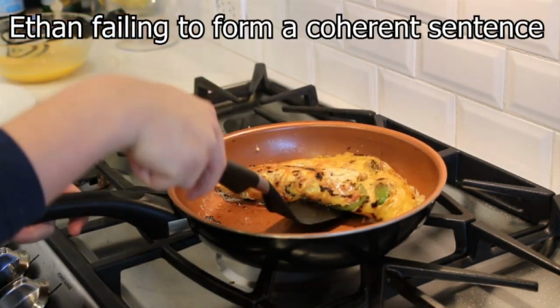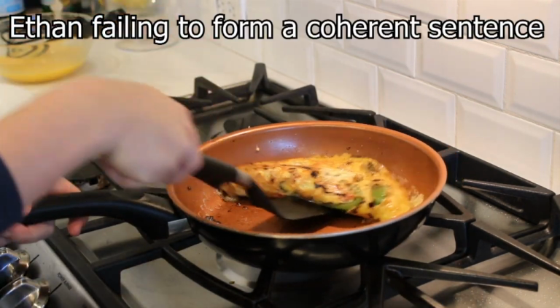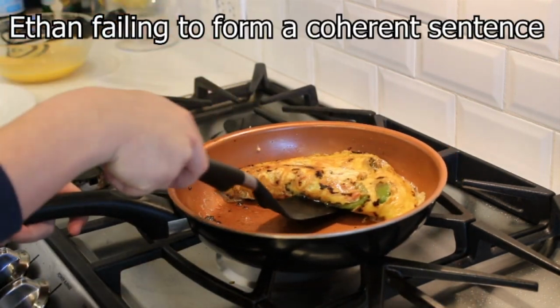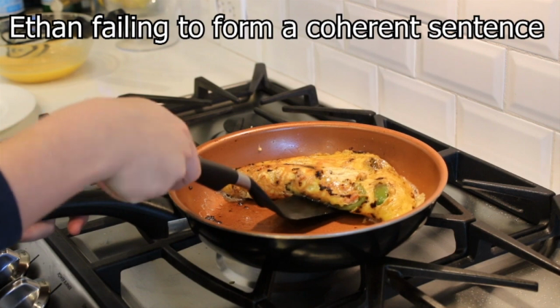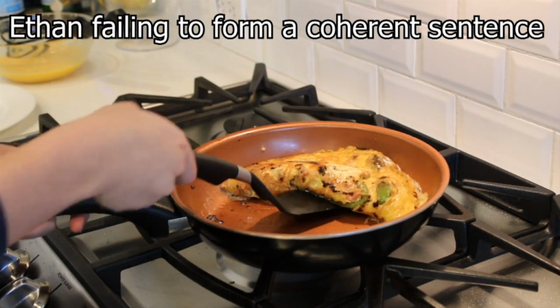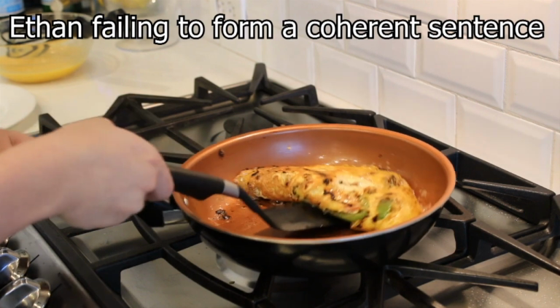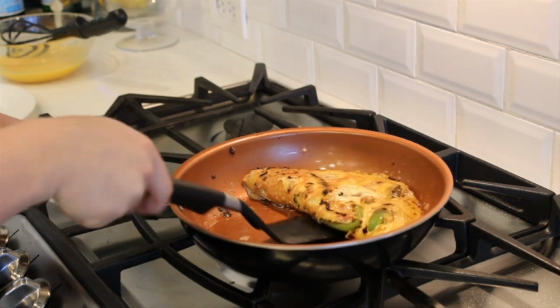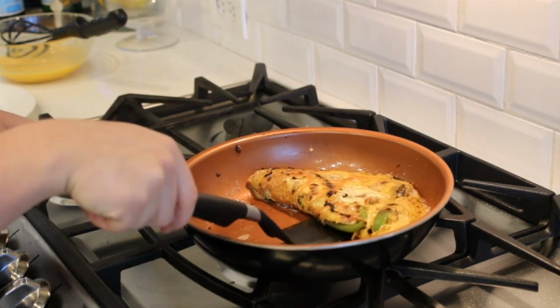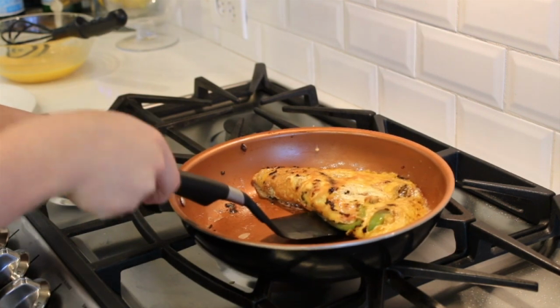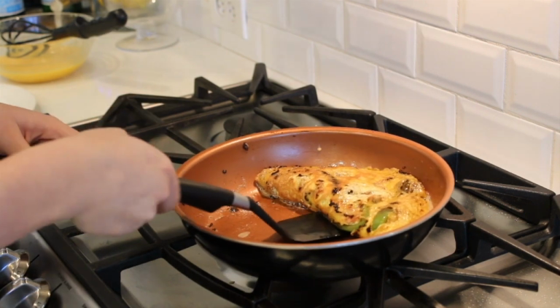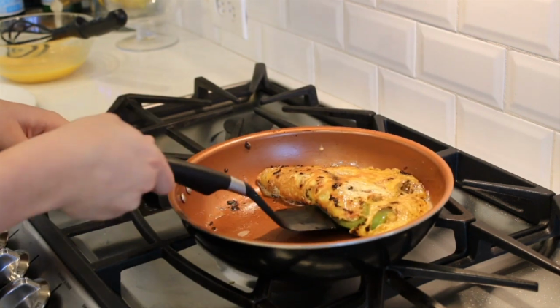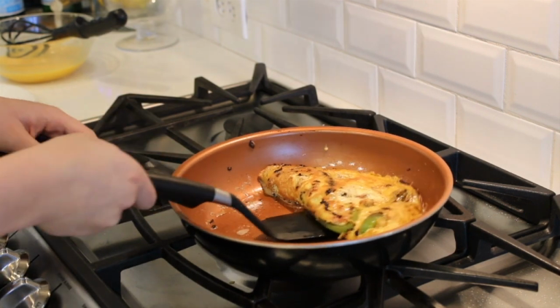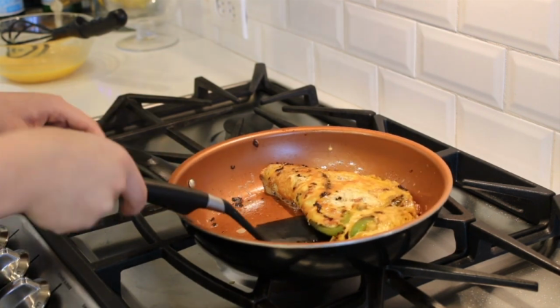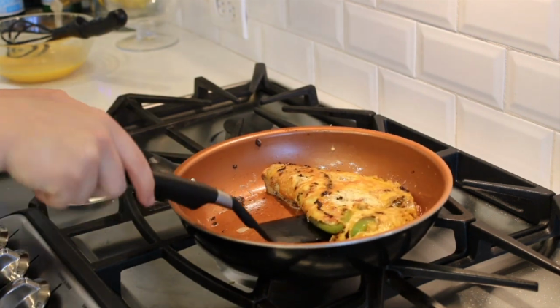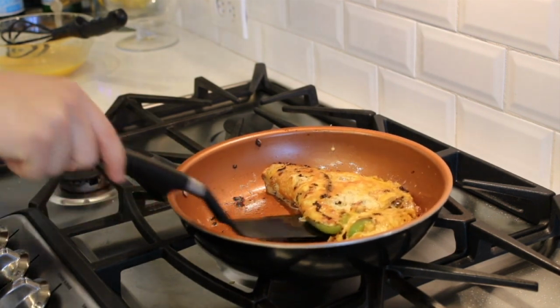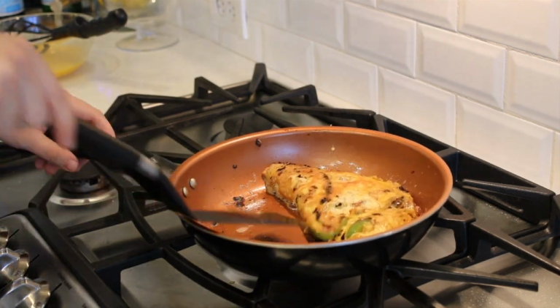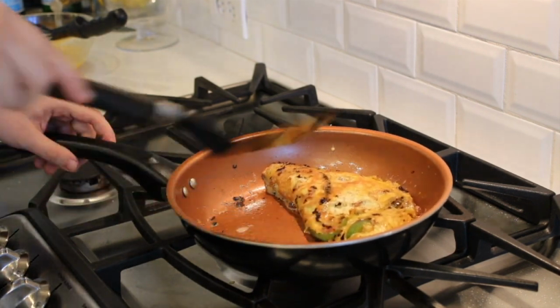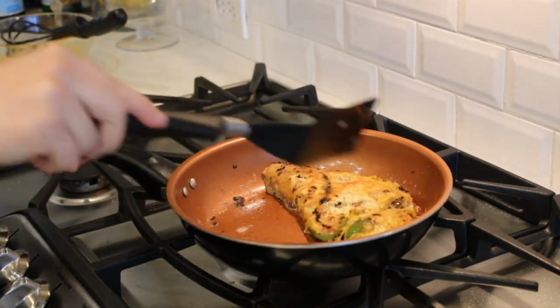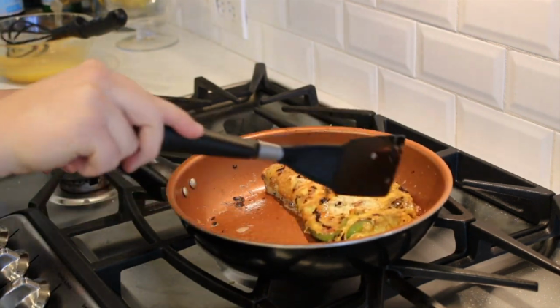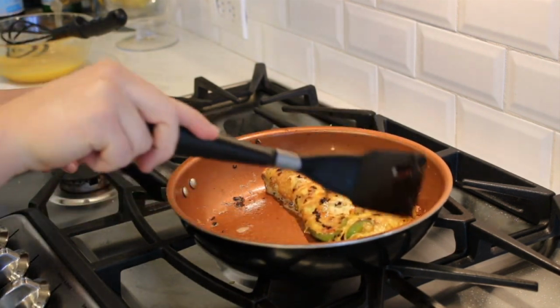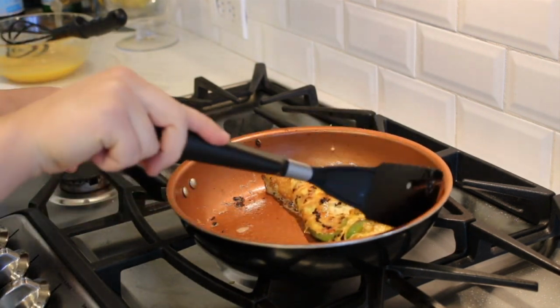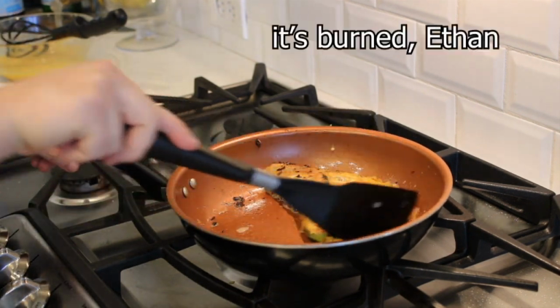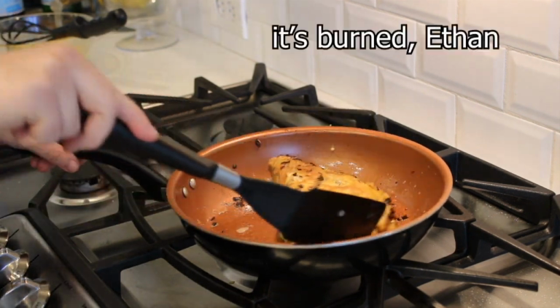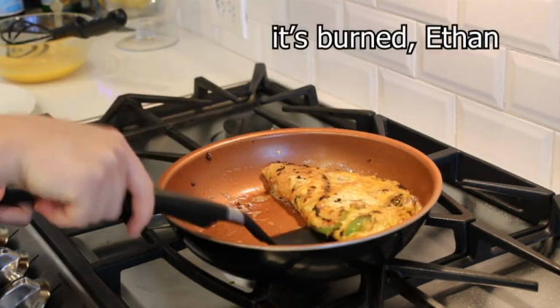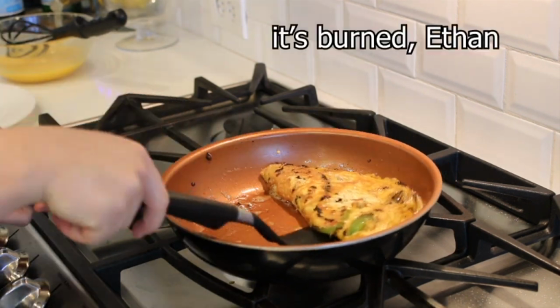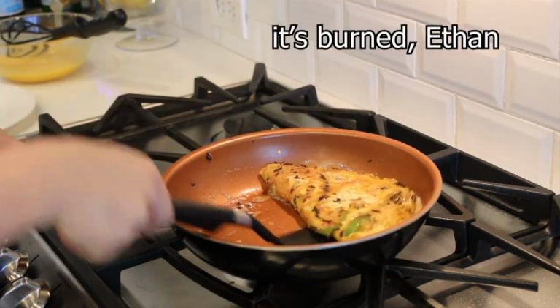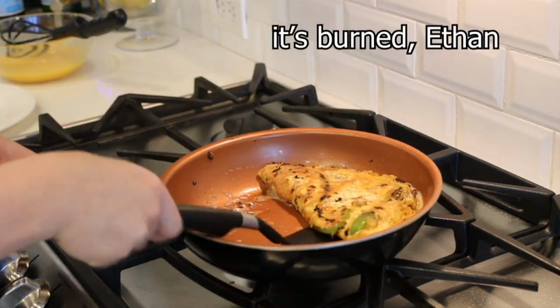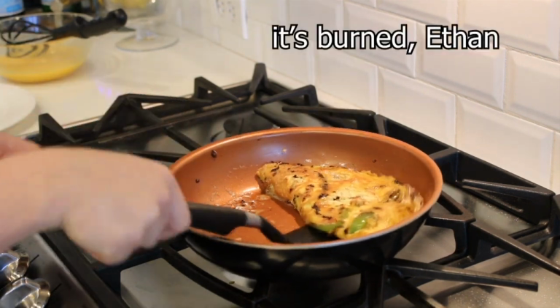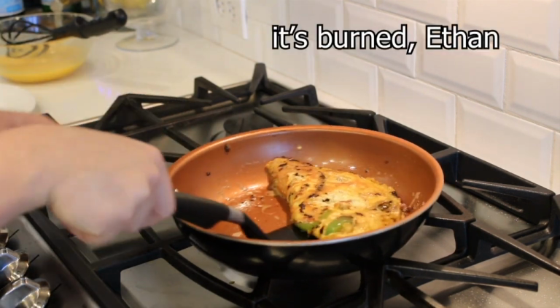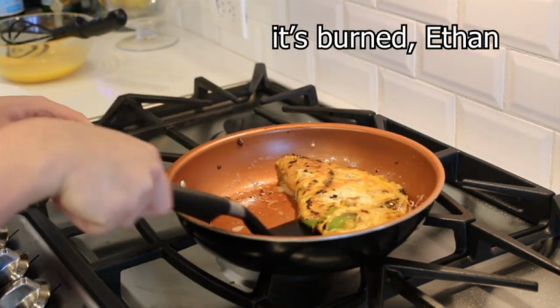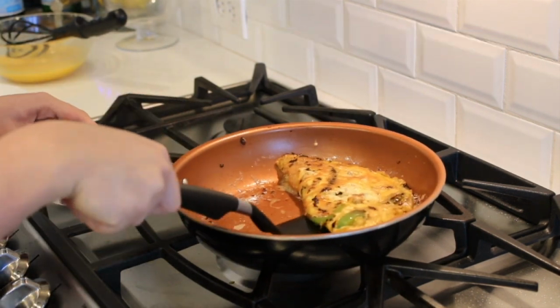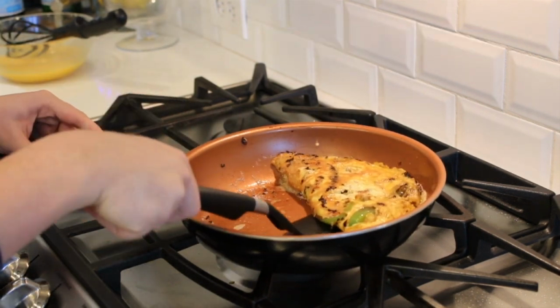This is a failed omelette. It will taste okay. This is not how you make an omelette.